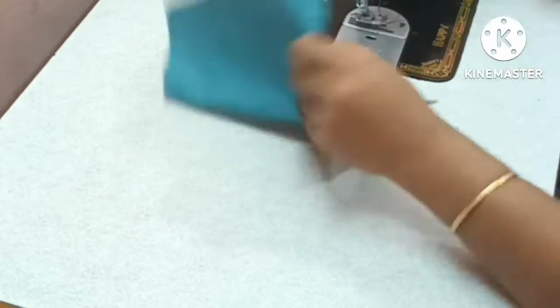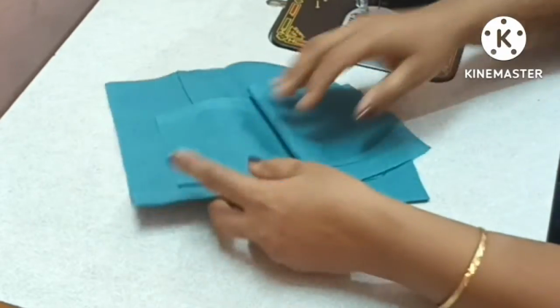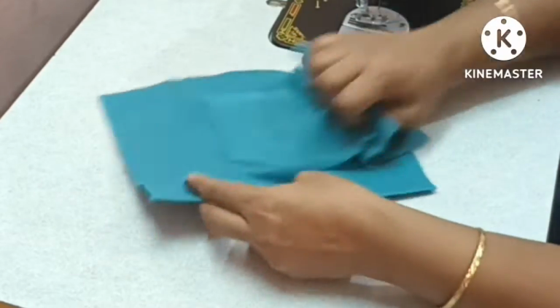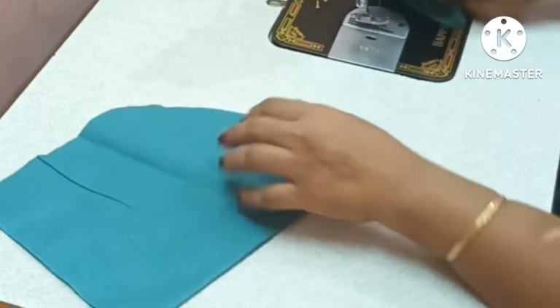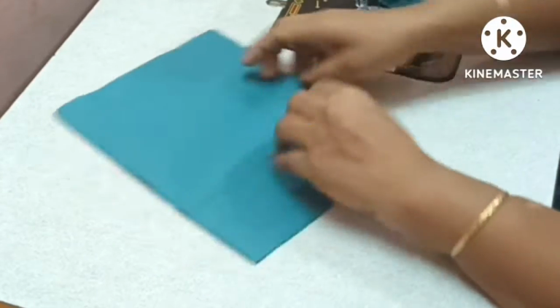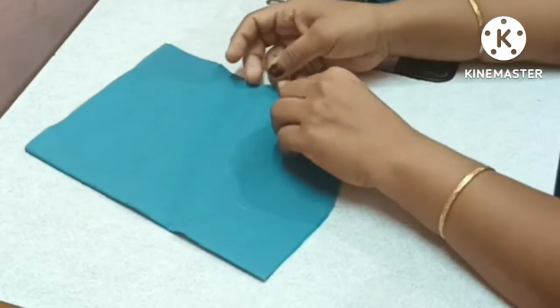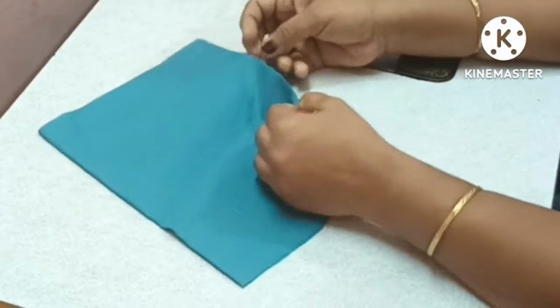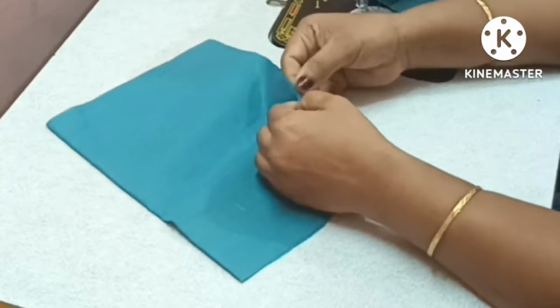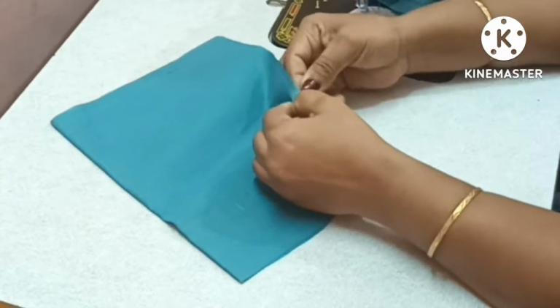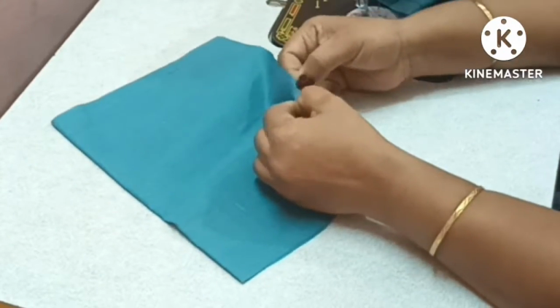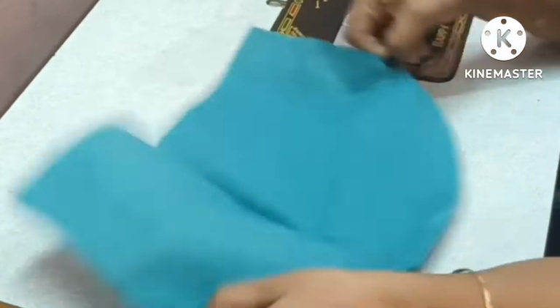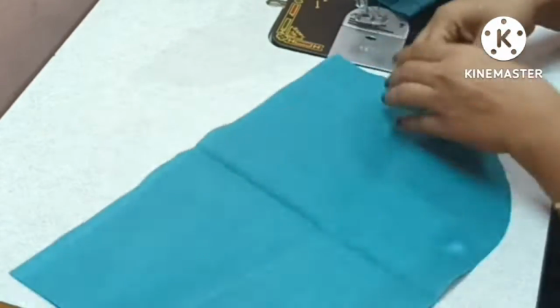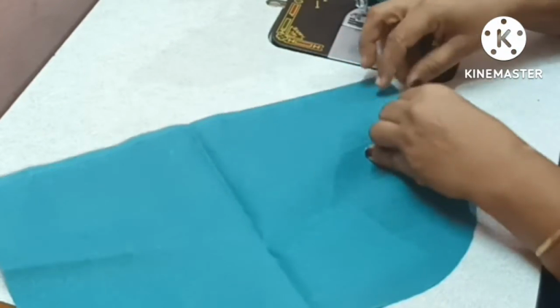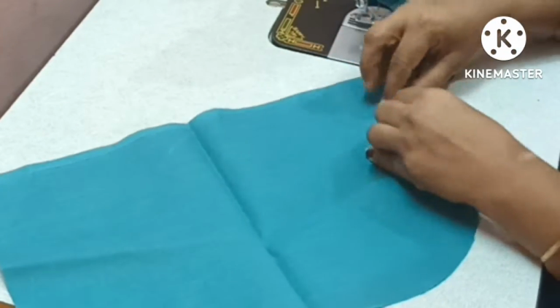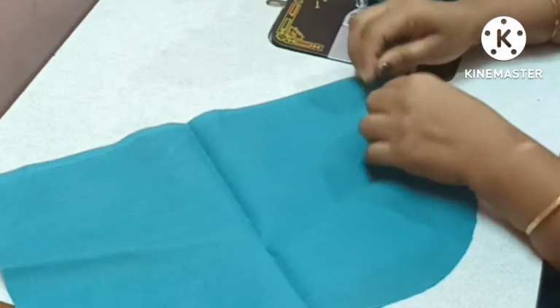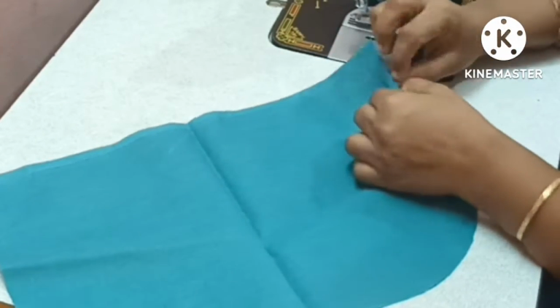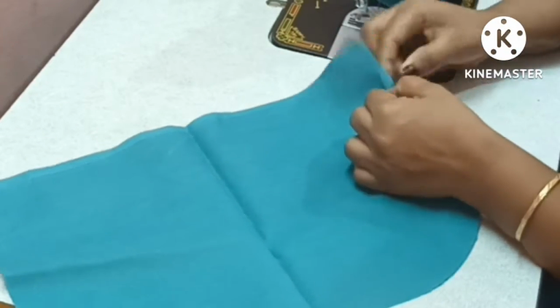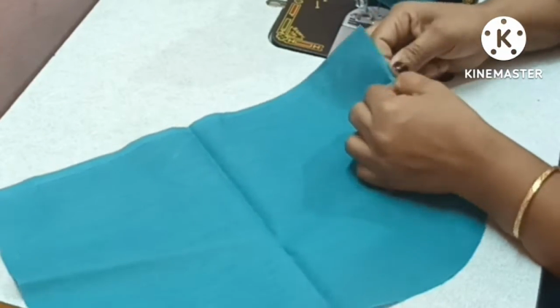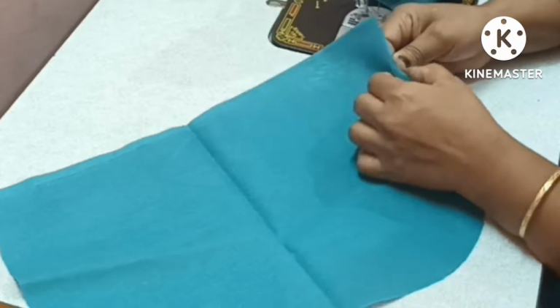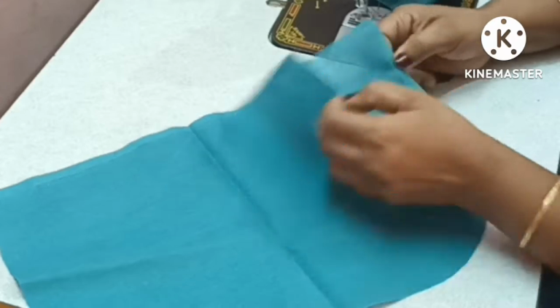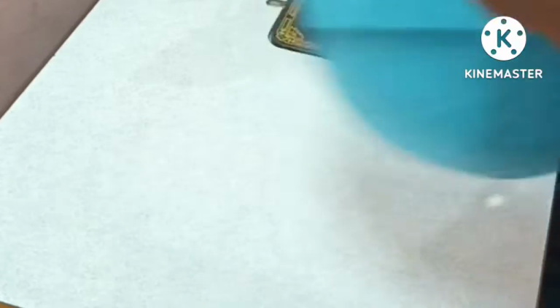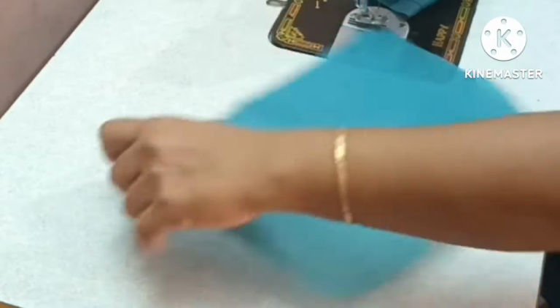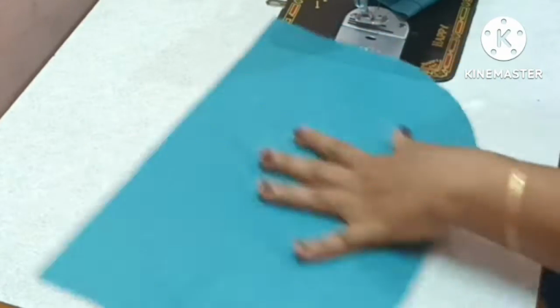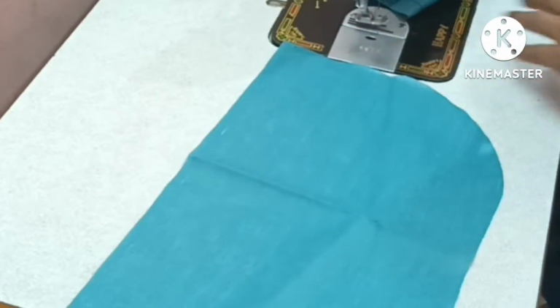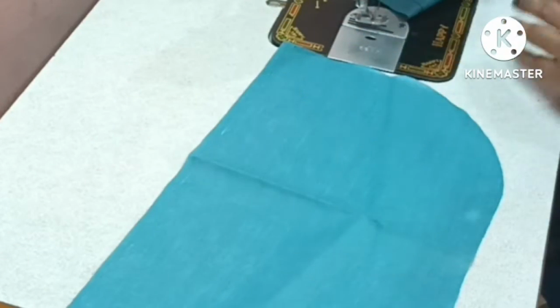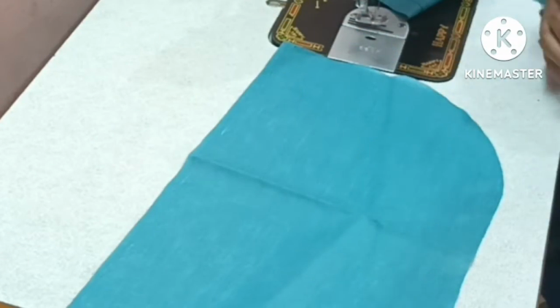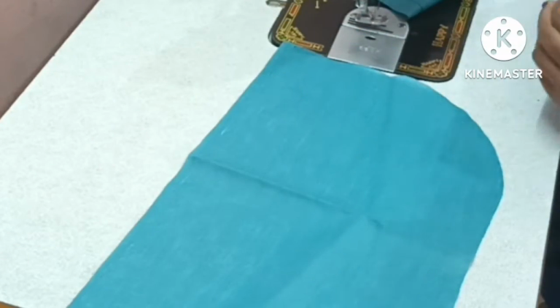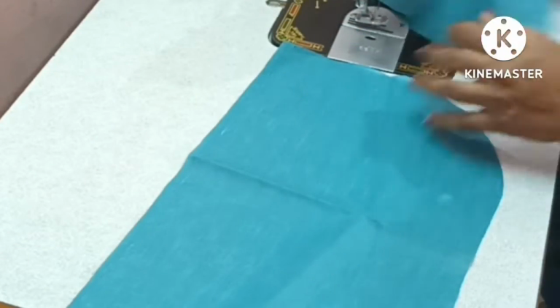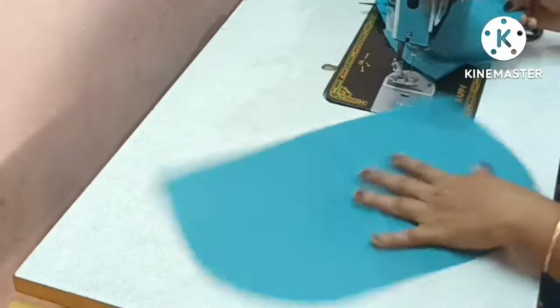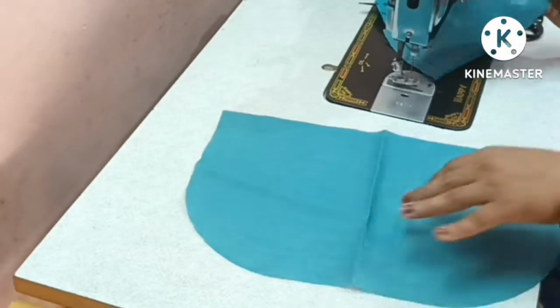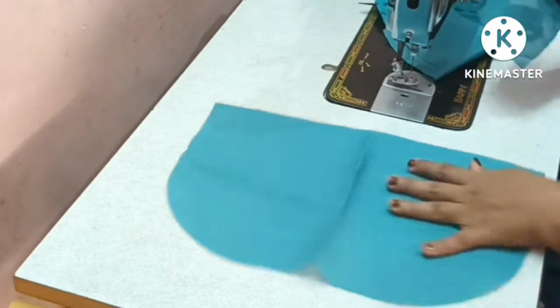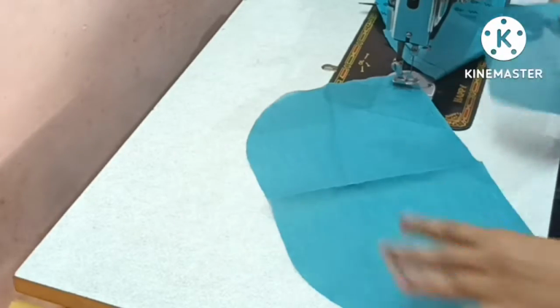If you know the sleeve stitching, you will be able to follow the cutting video. You will also be able to understand the lining. That's why I am going to show you this video.